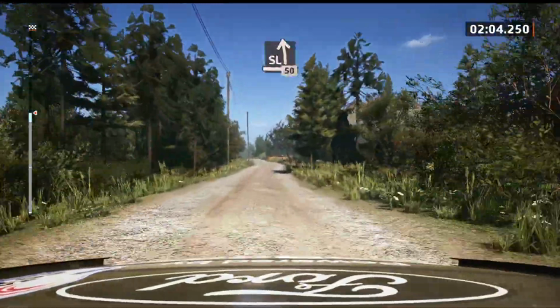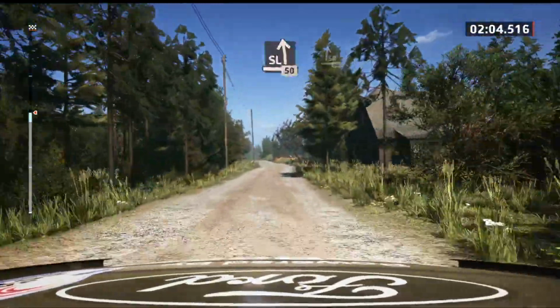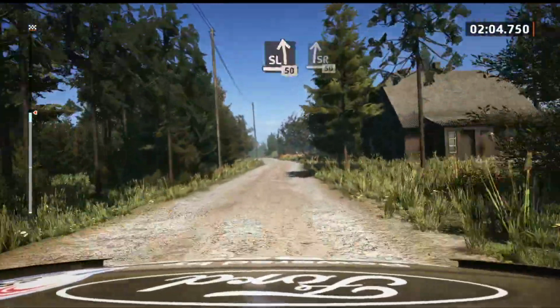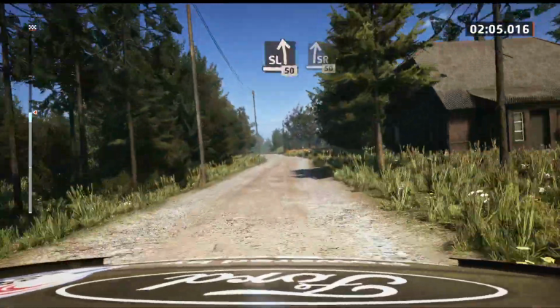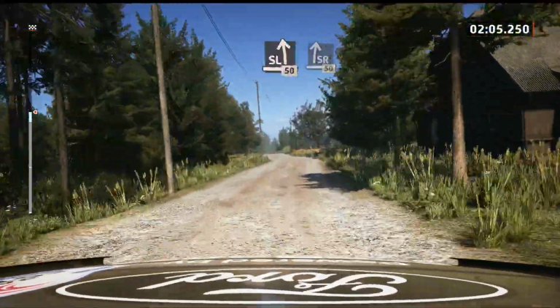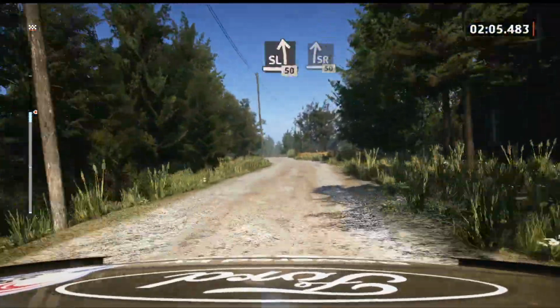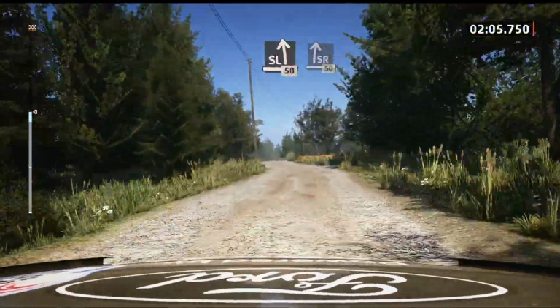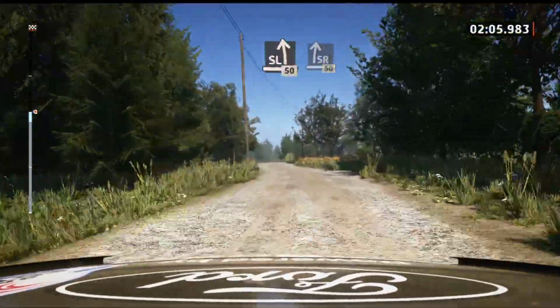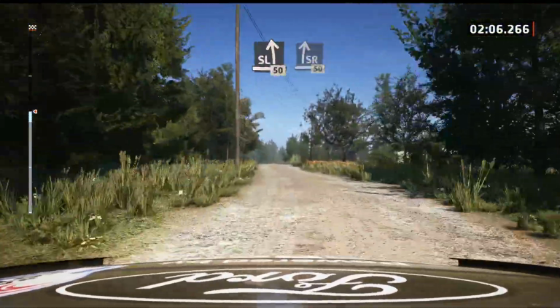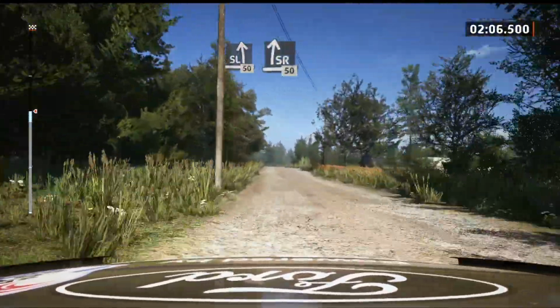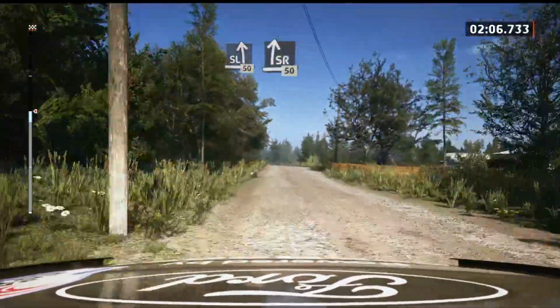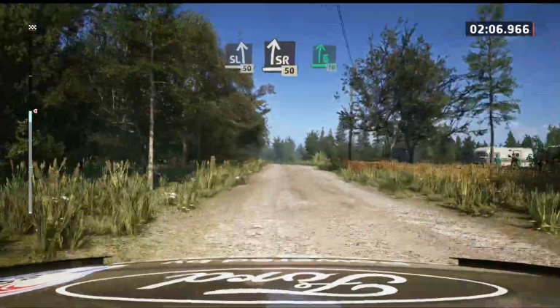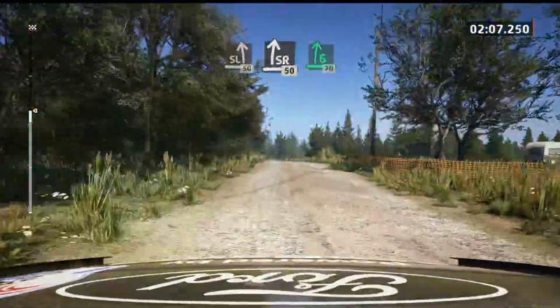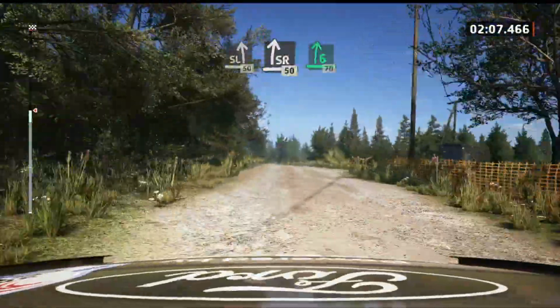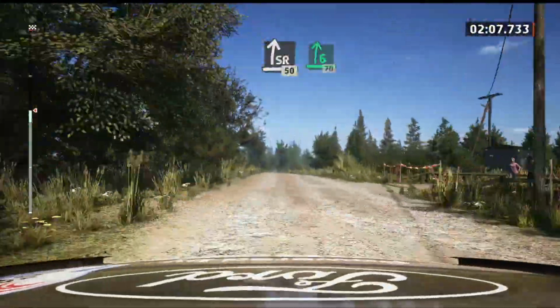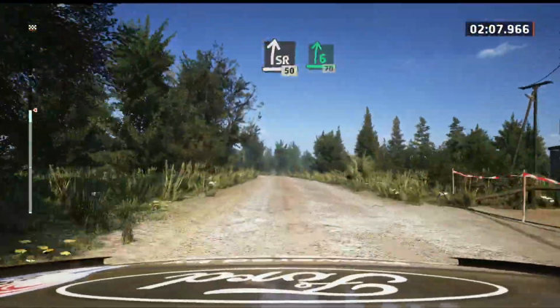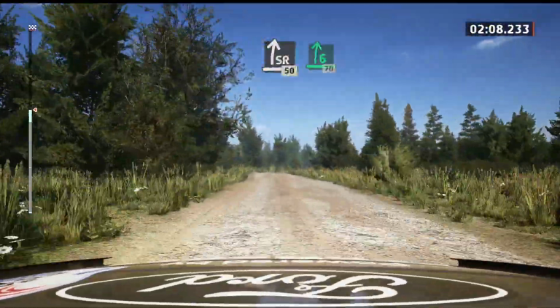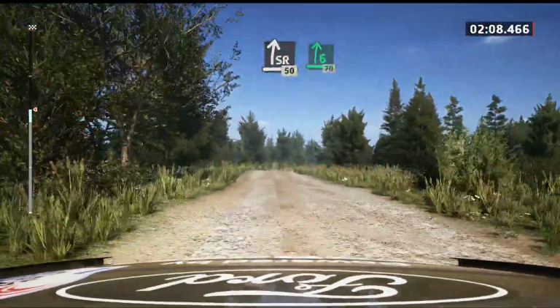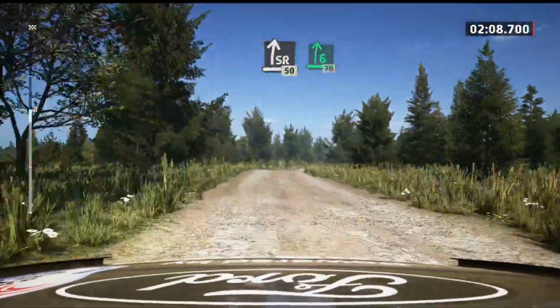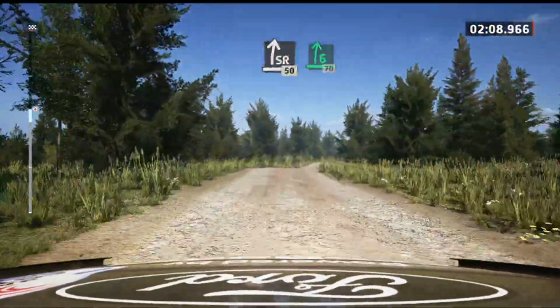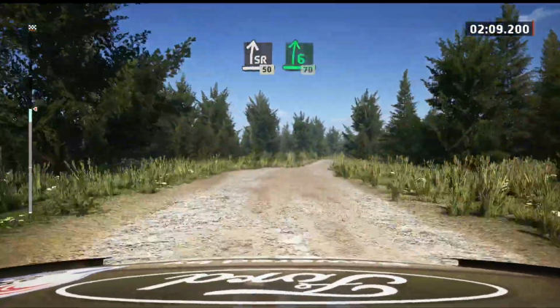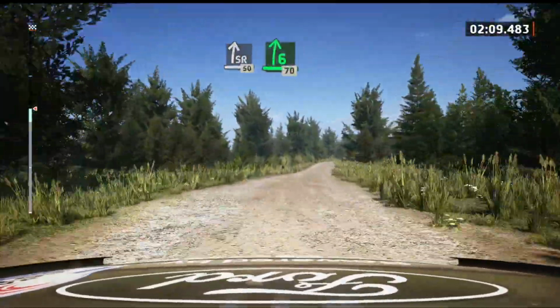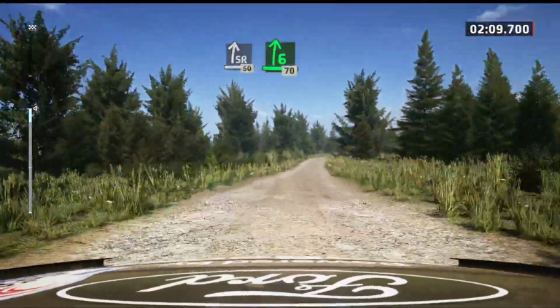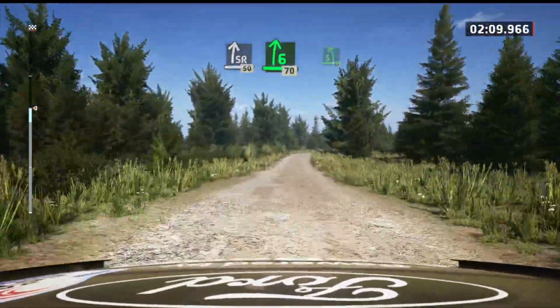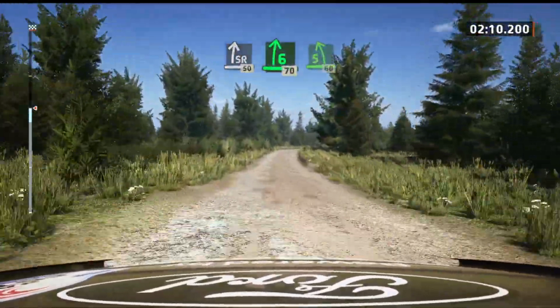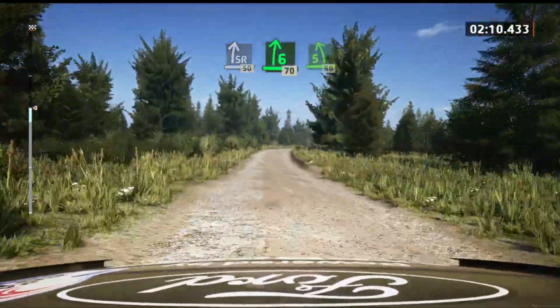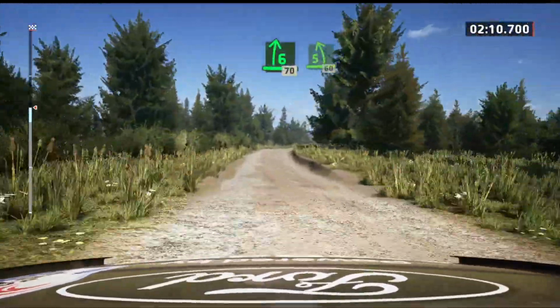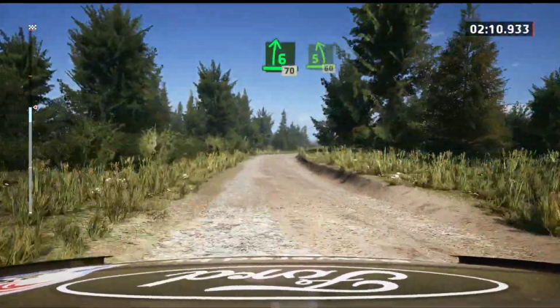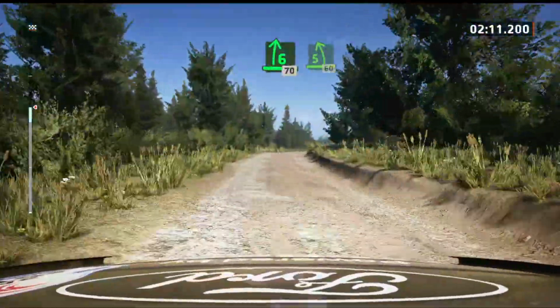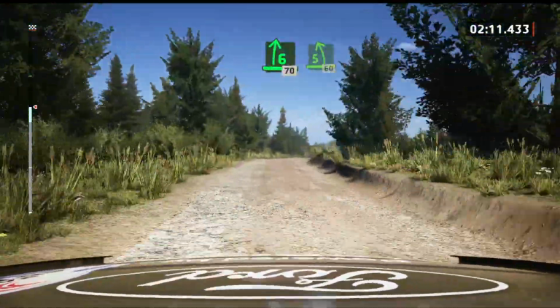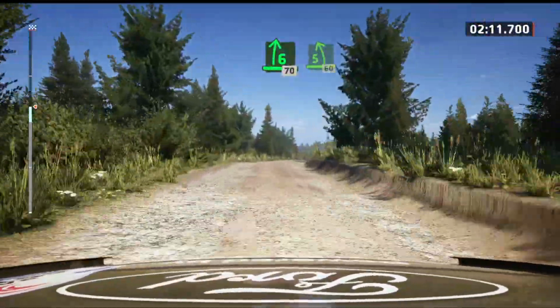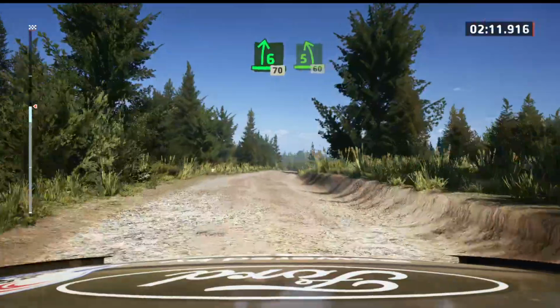Slight right to the crest, 50. 6 right, 70. 5 left, slowing, 60.